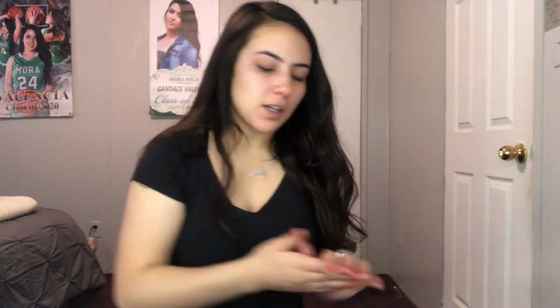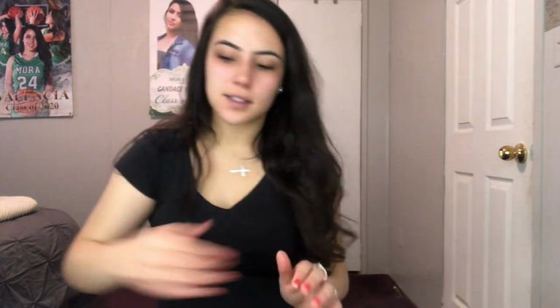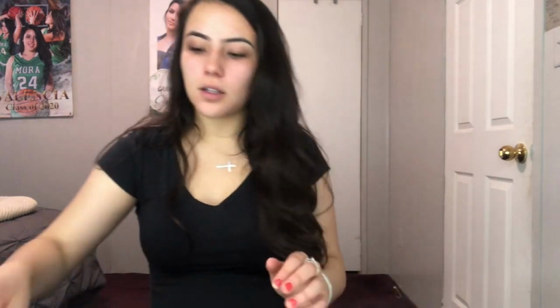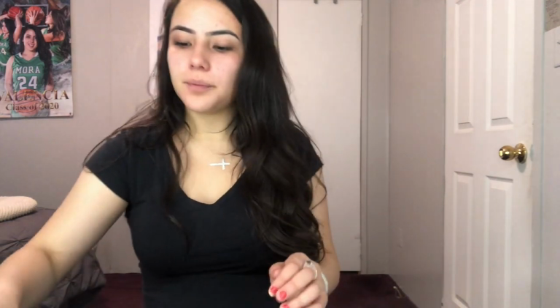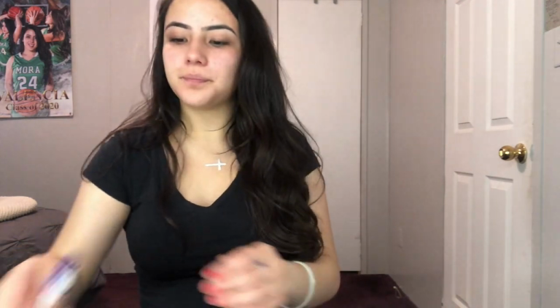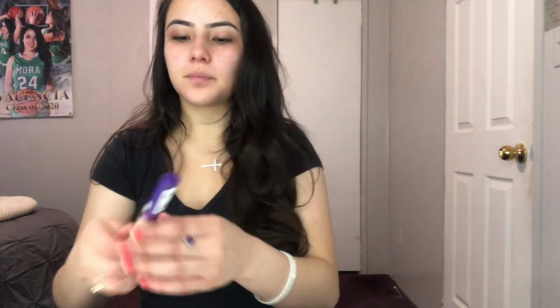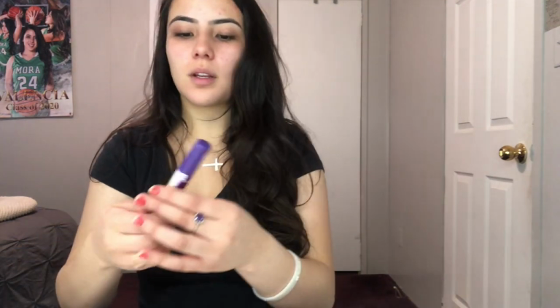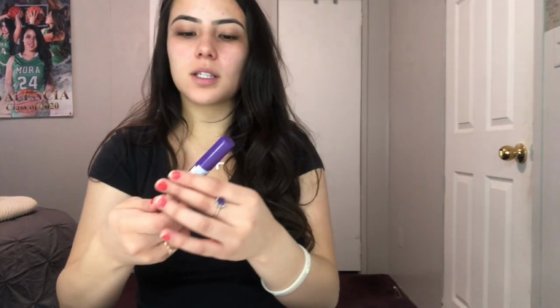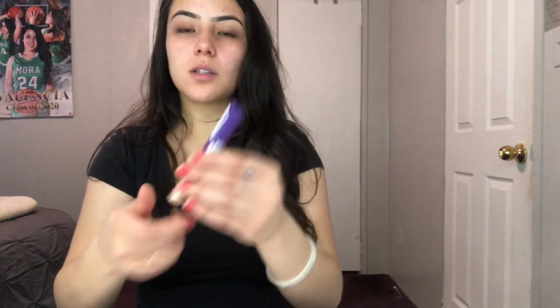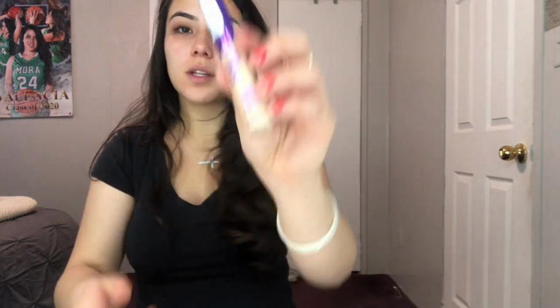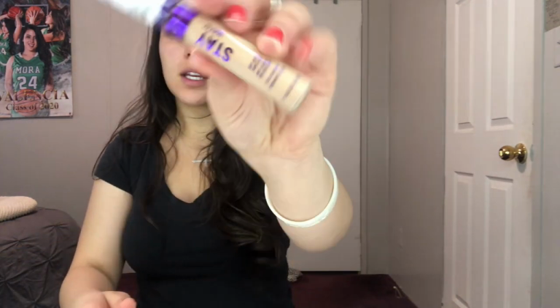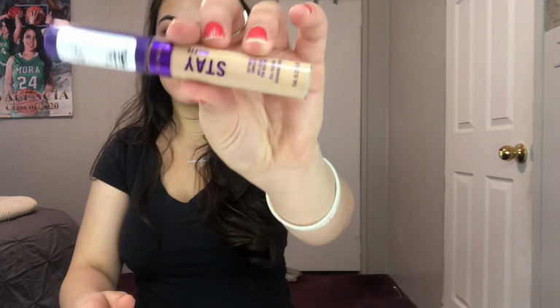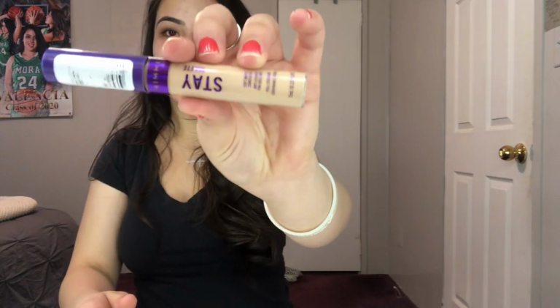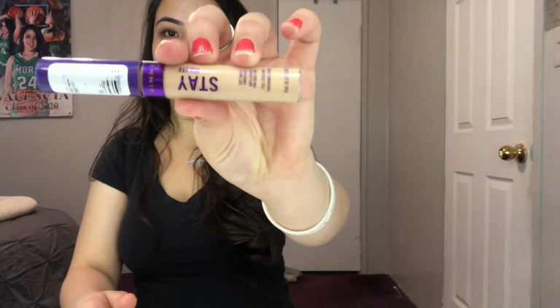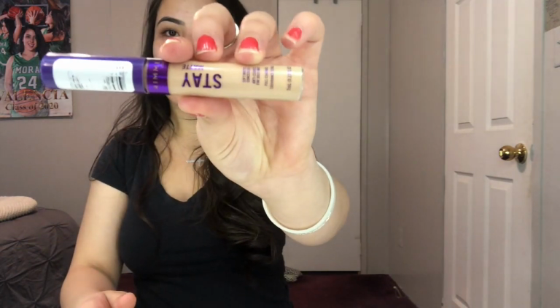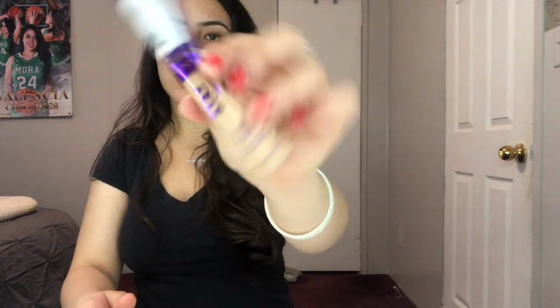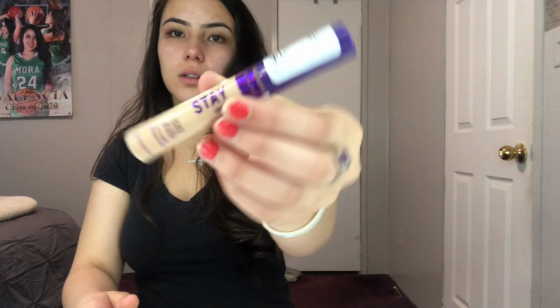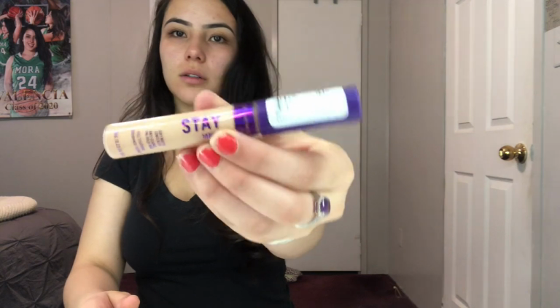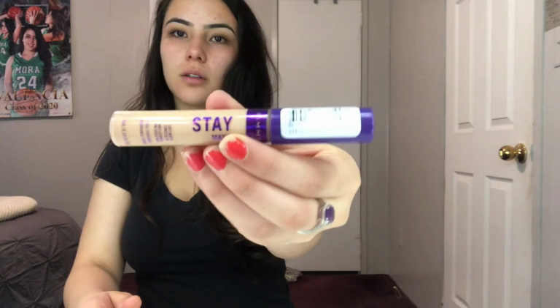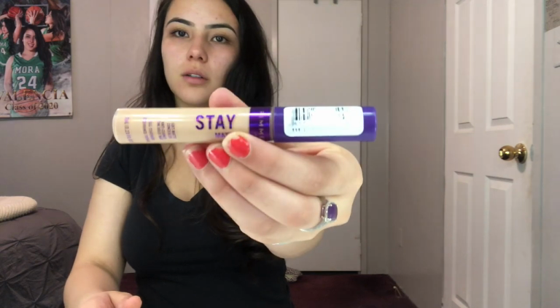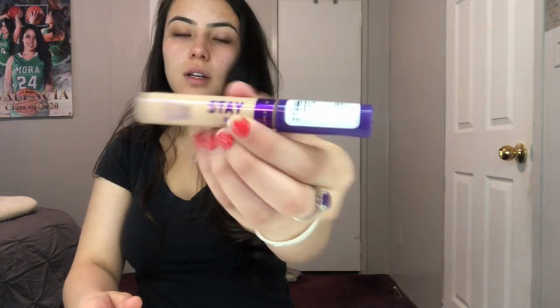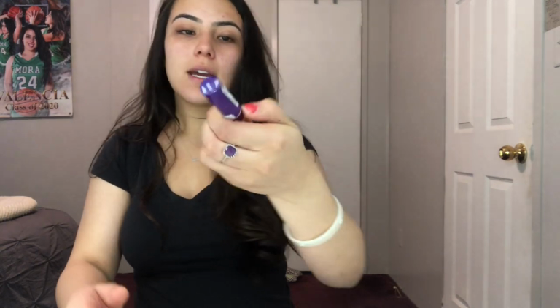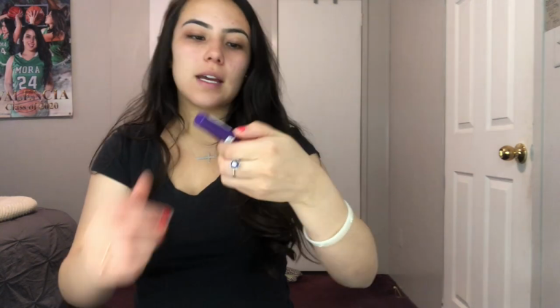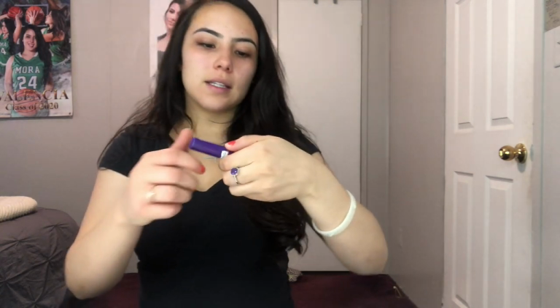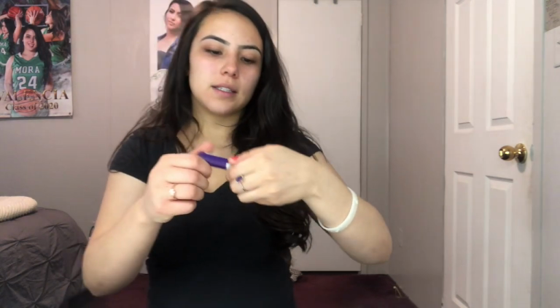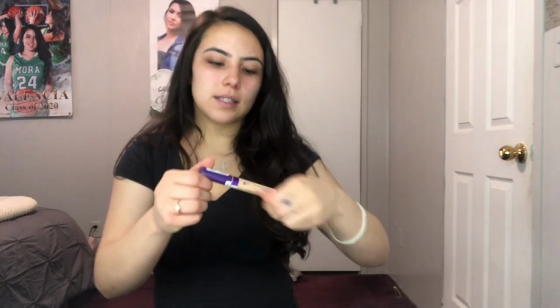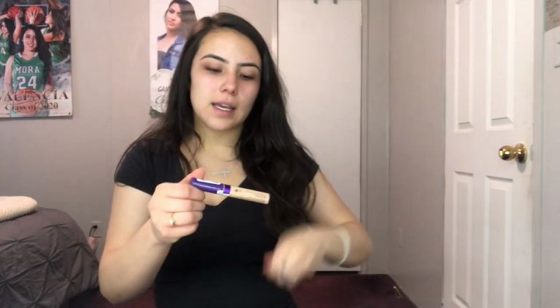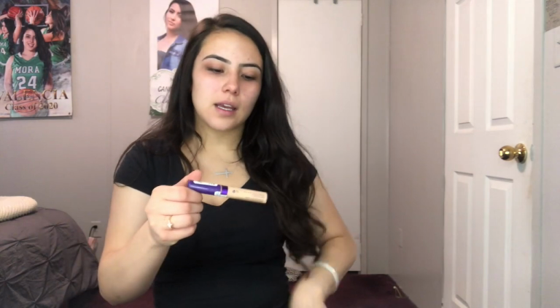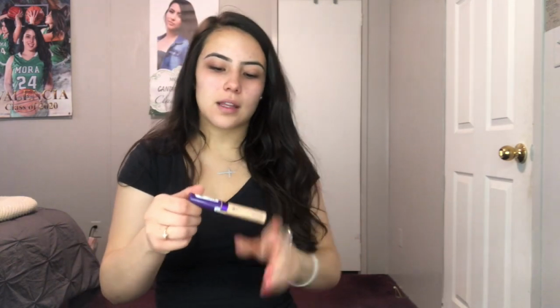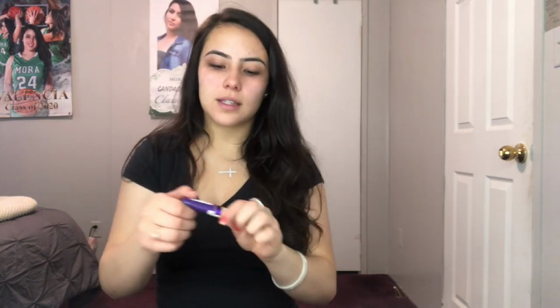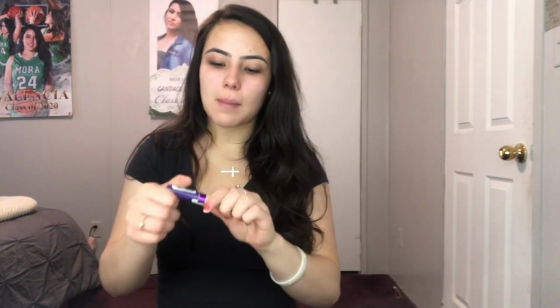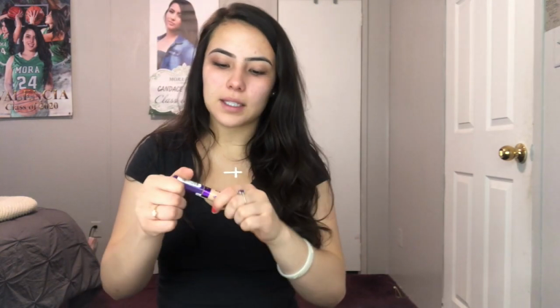Then I go in with a concealer. This is the one that I use — it's from Walmart, it's Stay Matte.